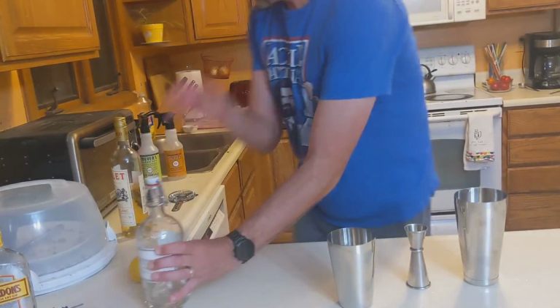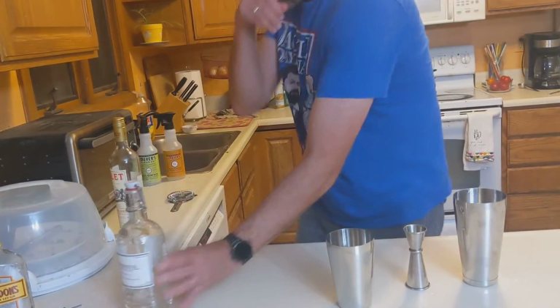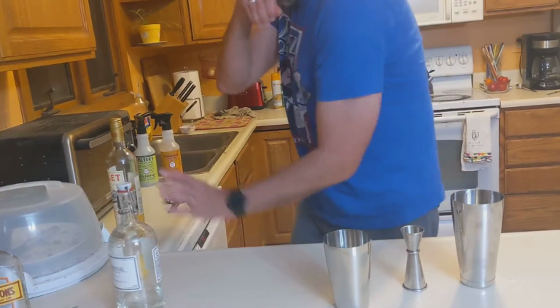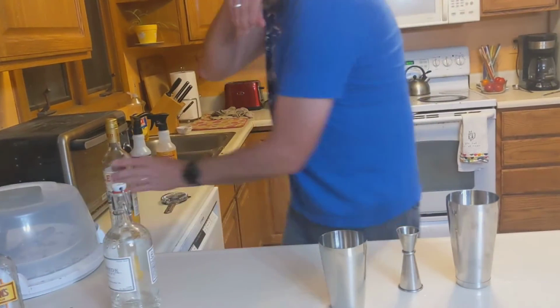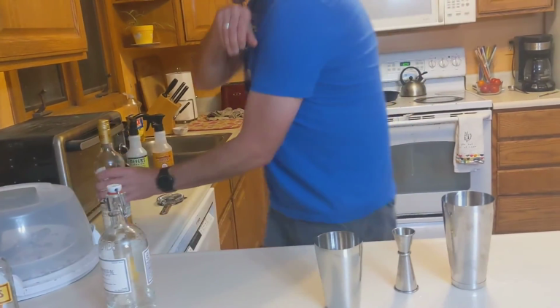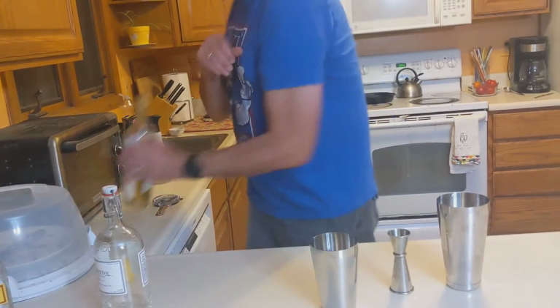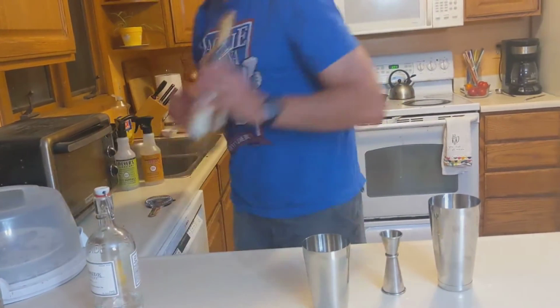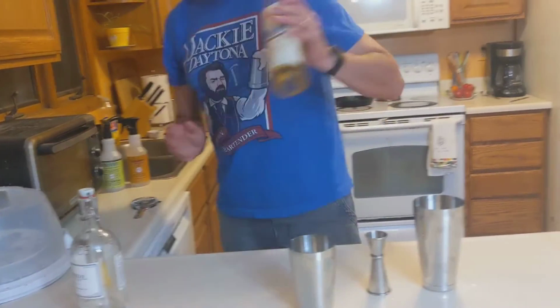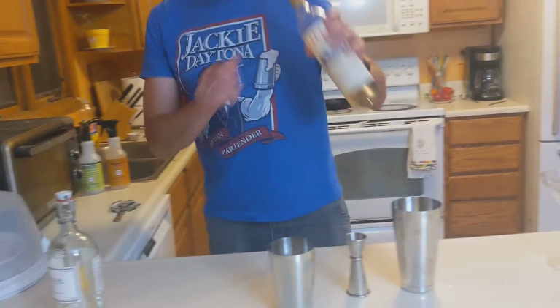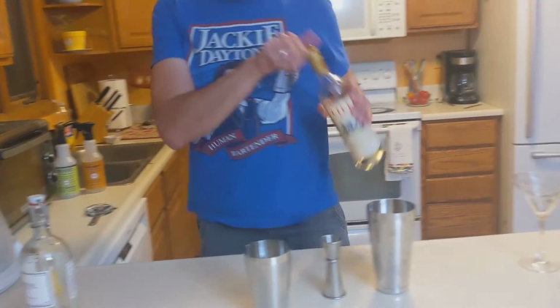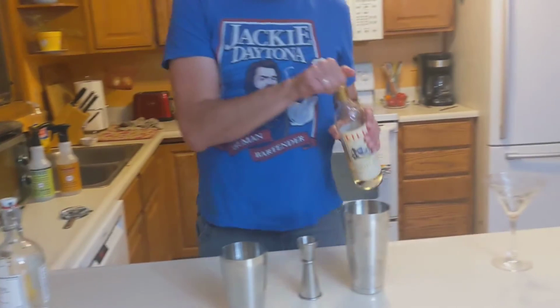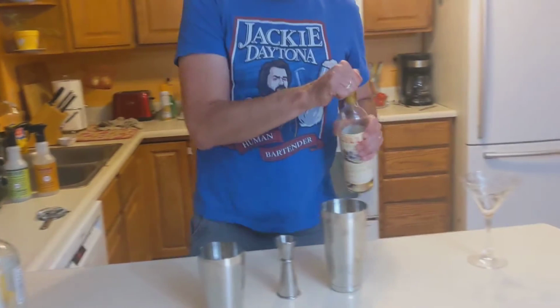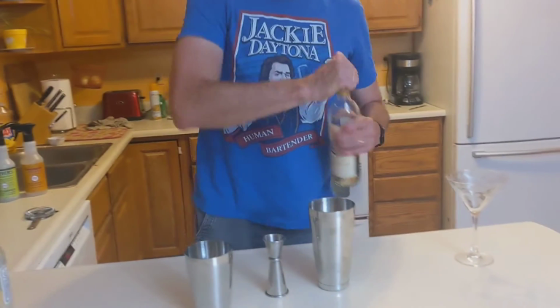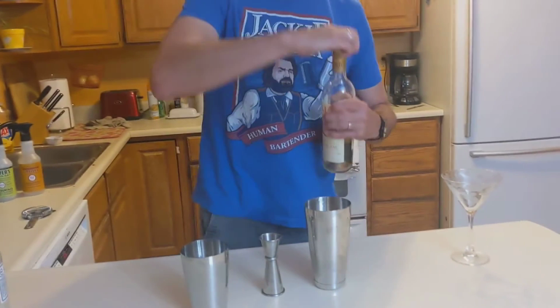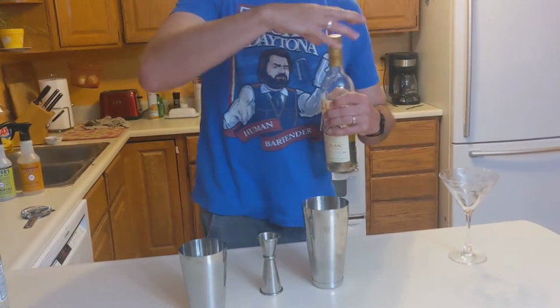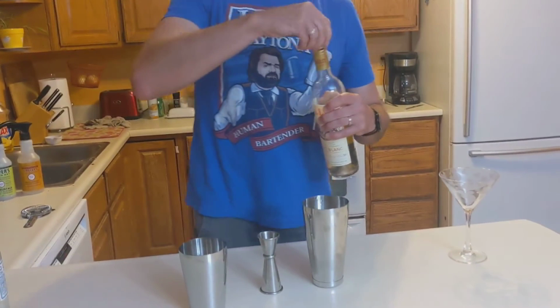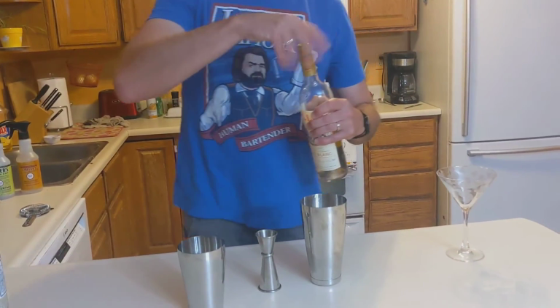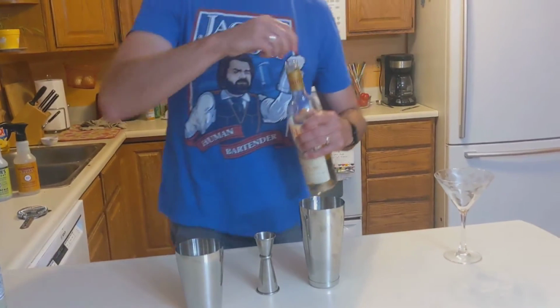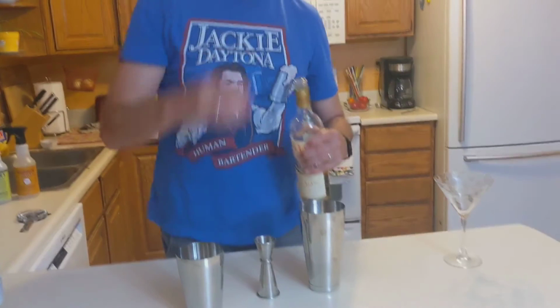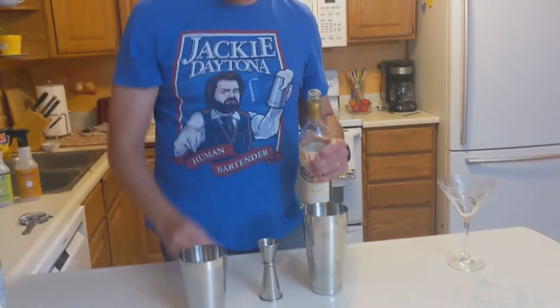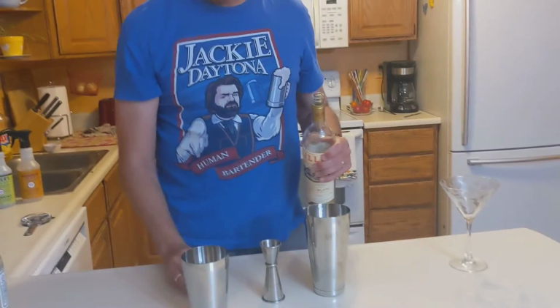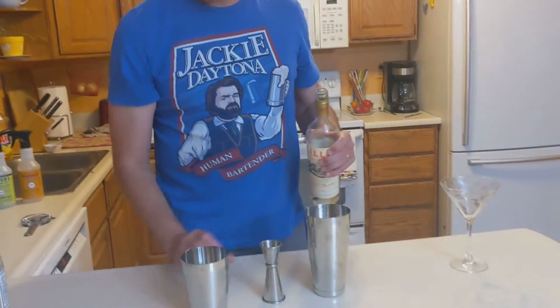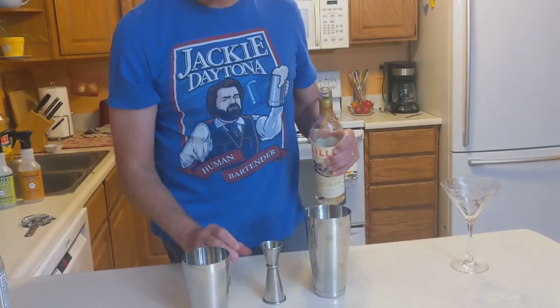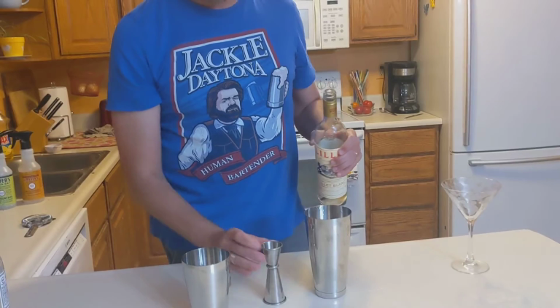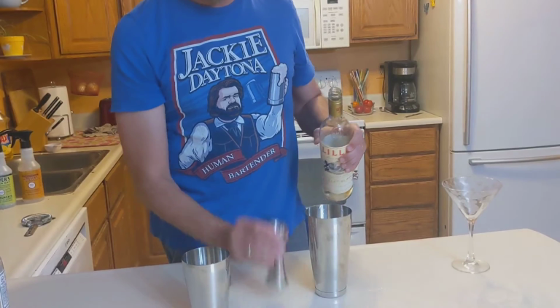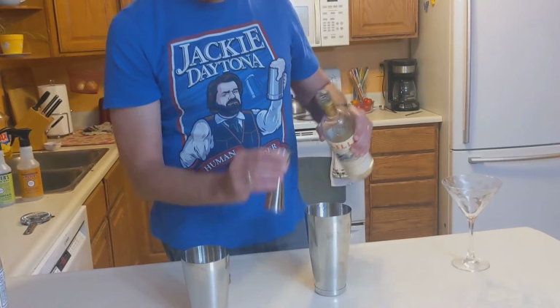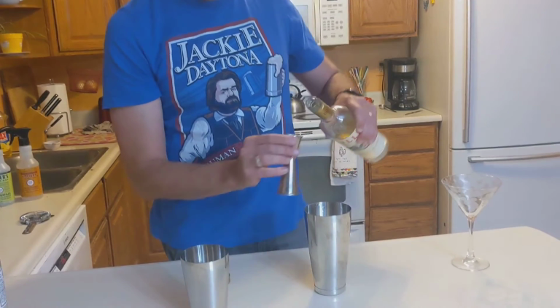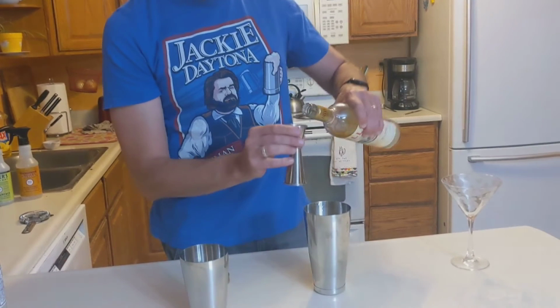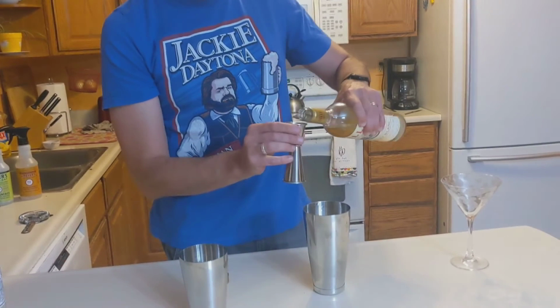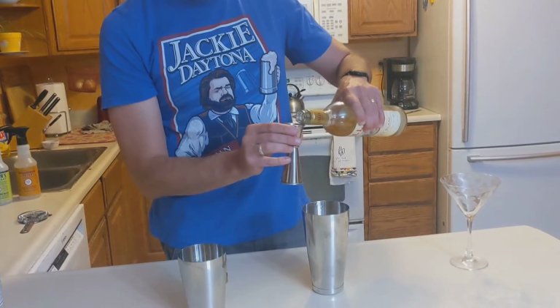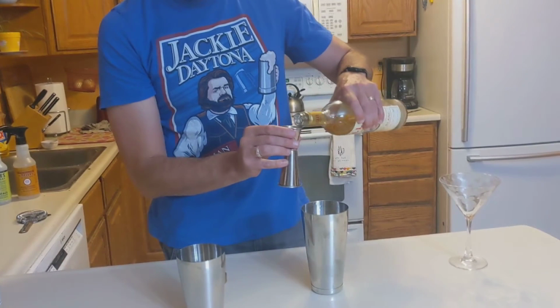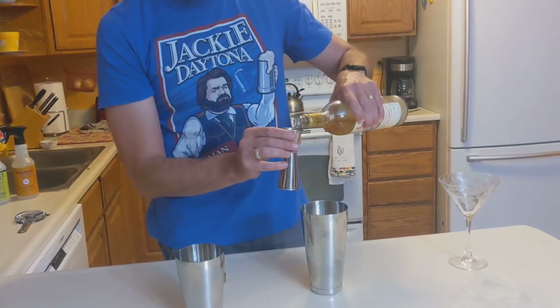And then a half ounce, give or take, of our Lillet Blanc.